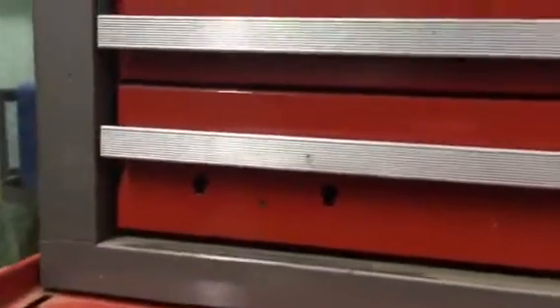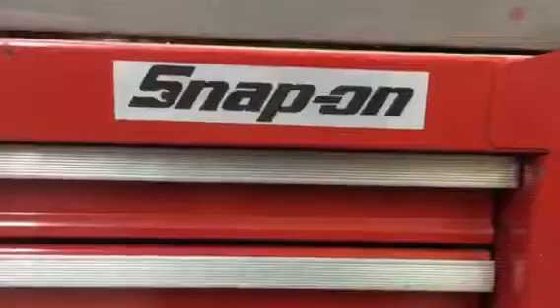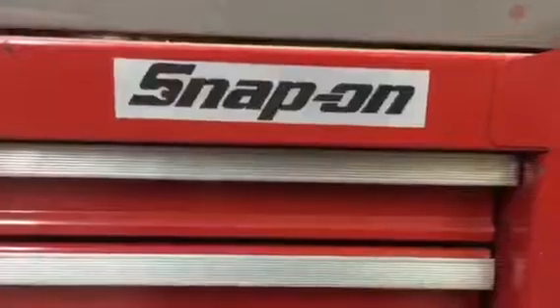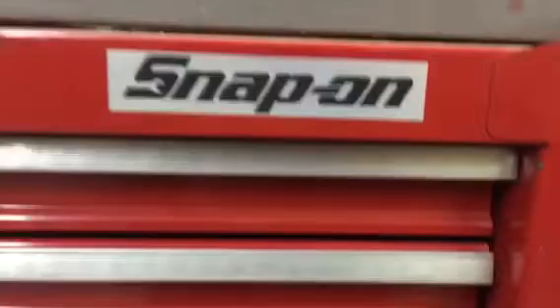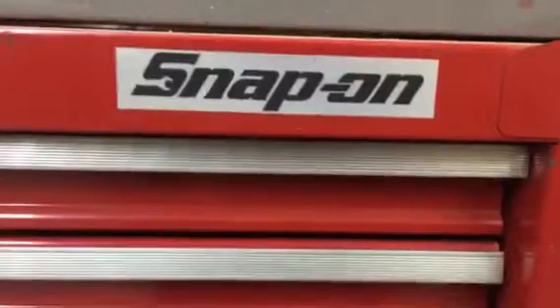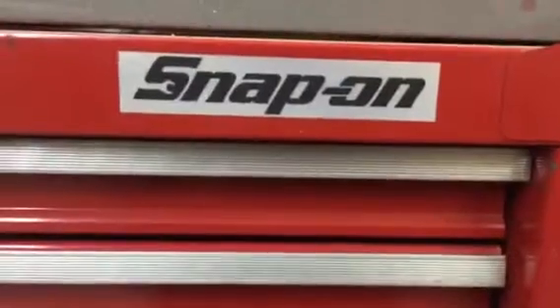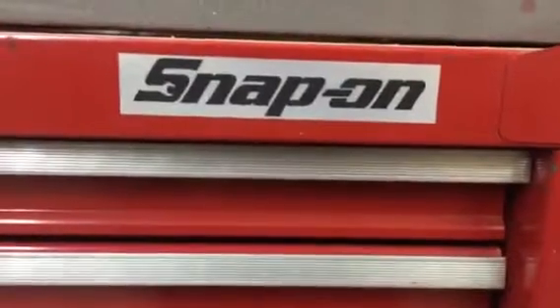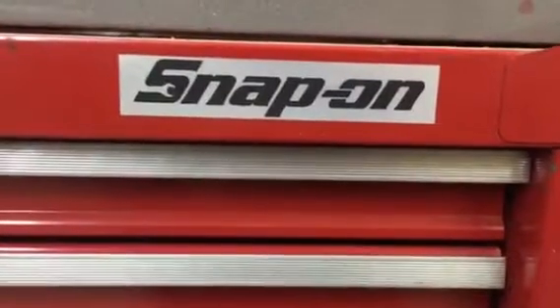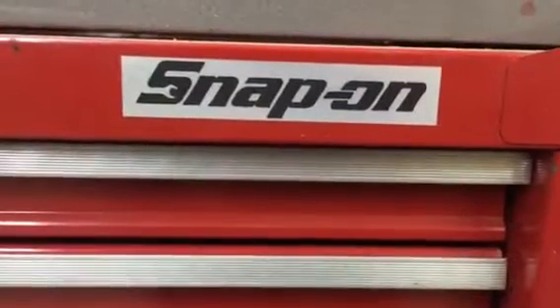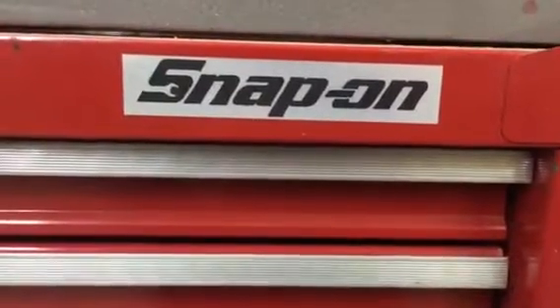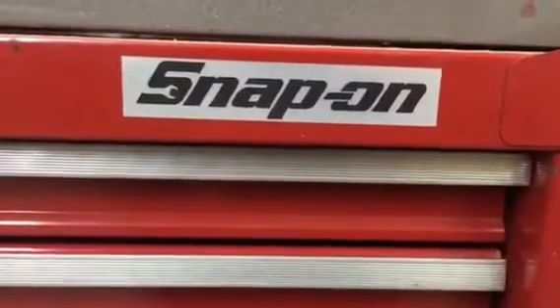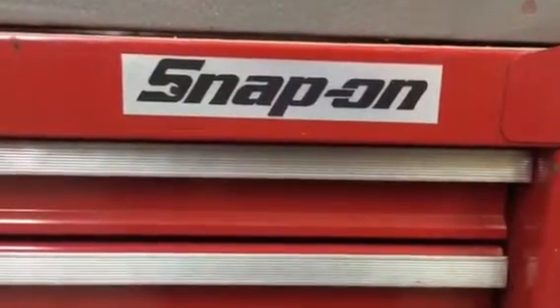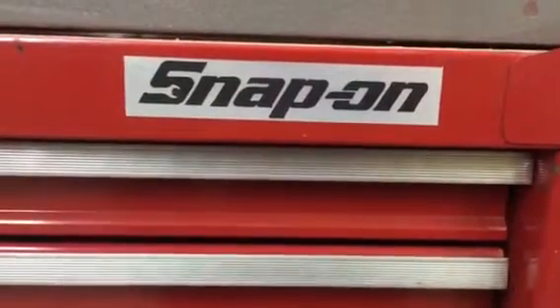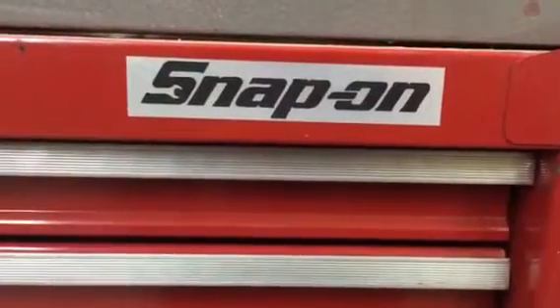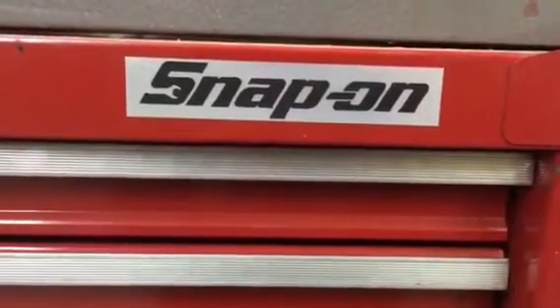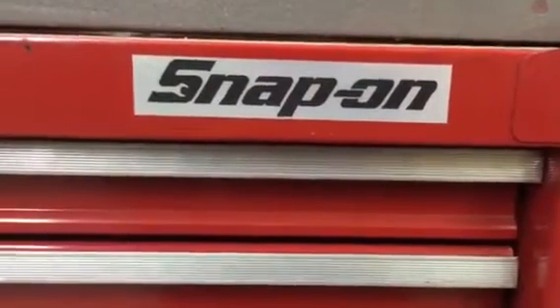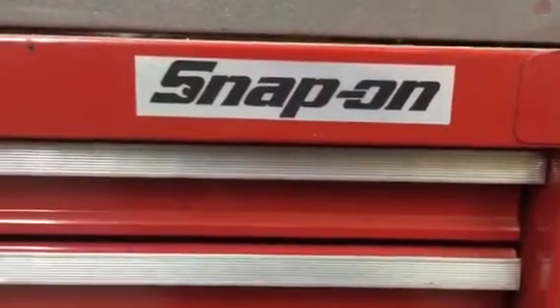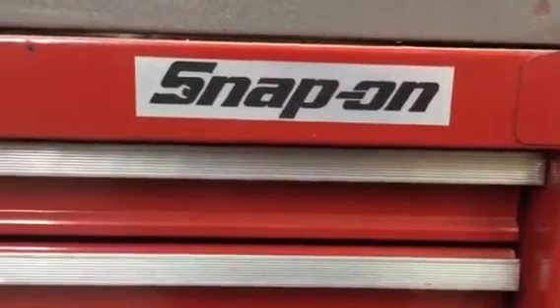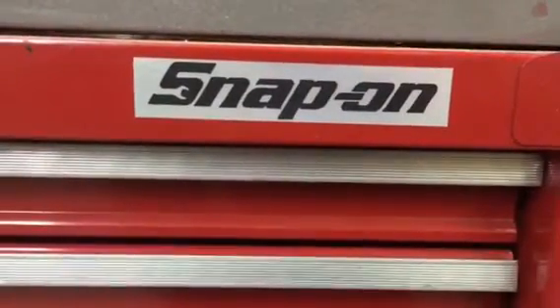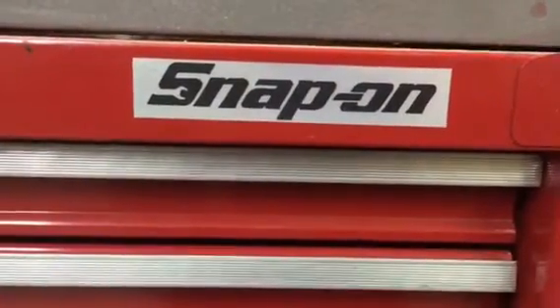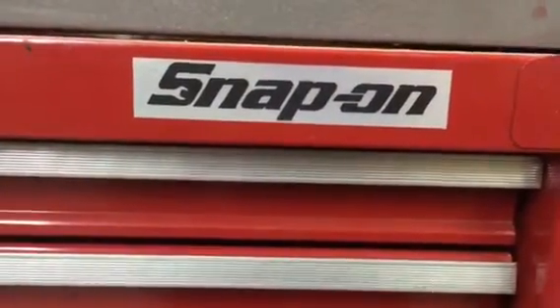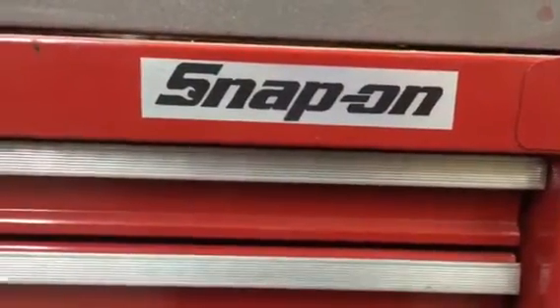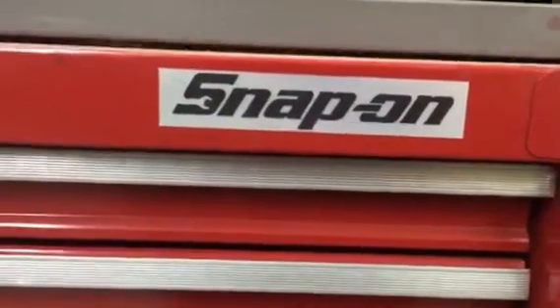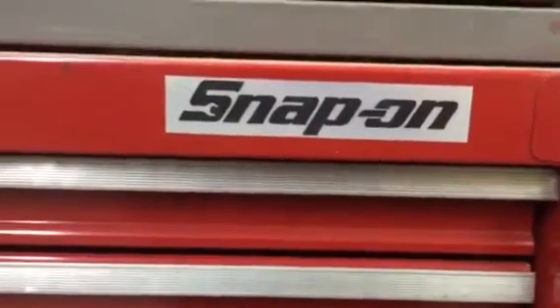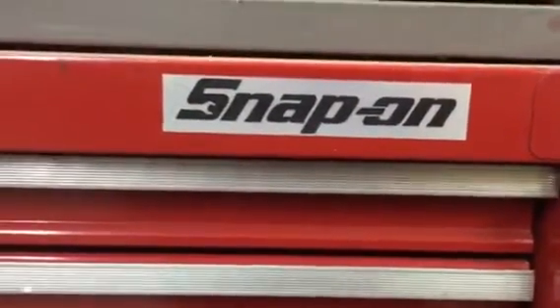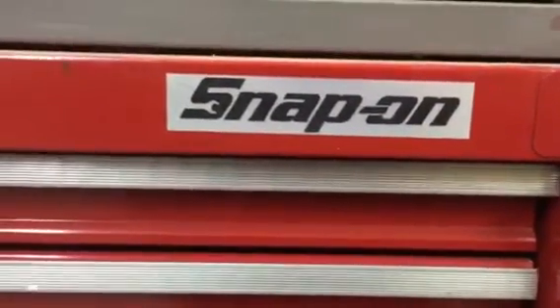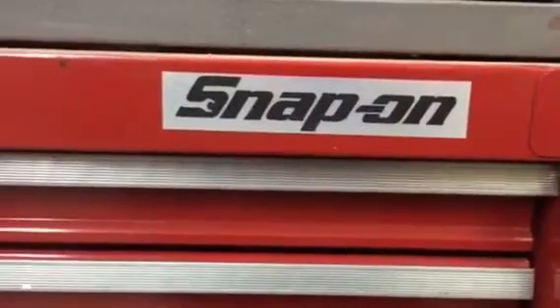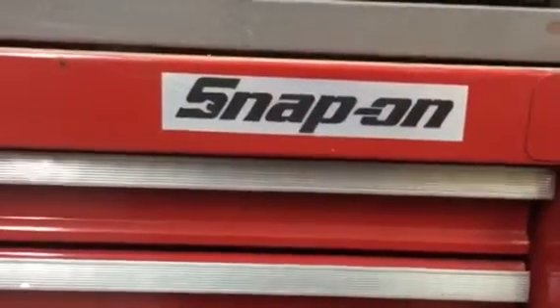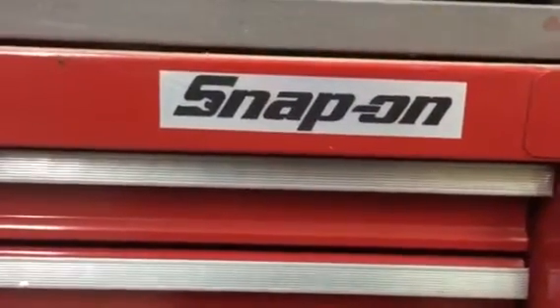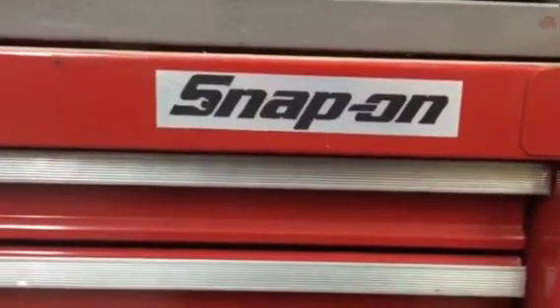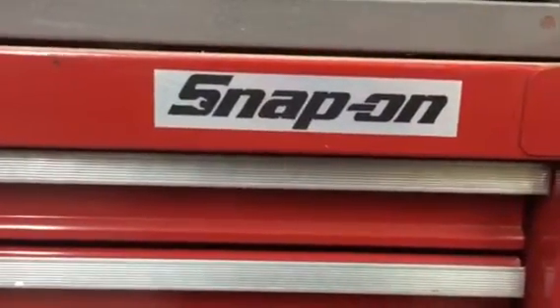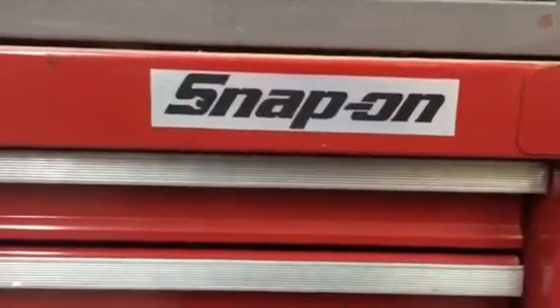Alright, now you turn your $25 Craigslist toolbox into a $125 Craigslist toolbox.